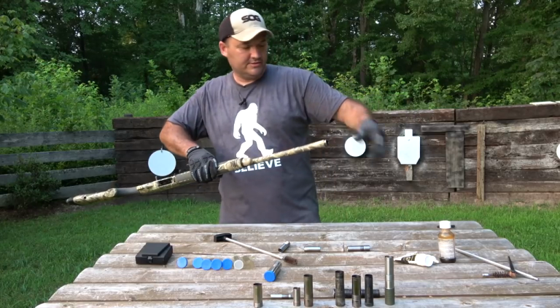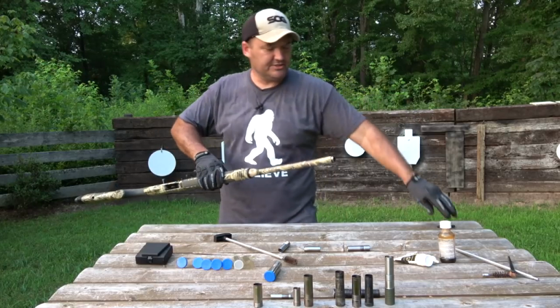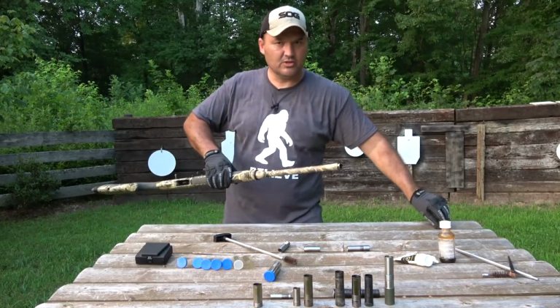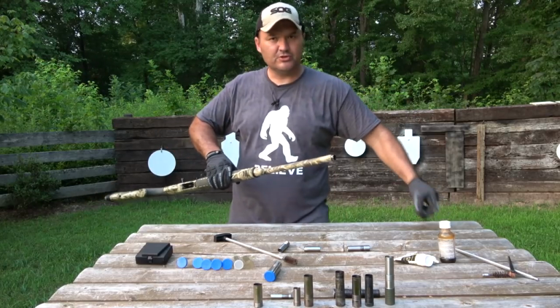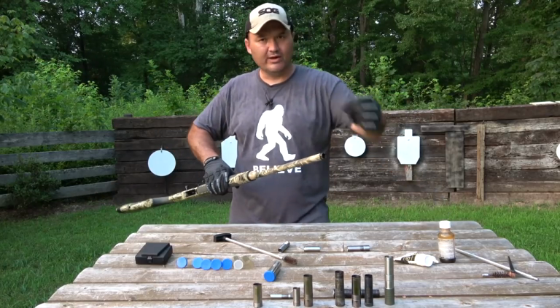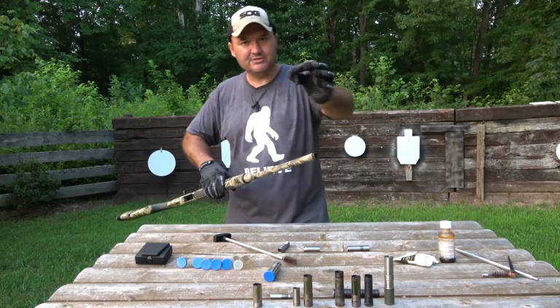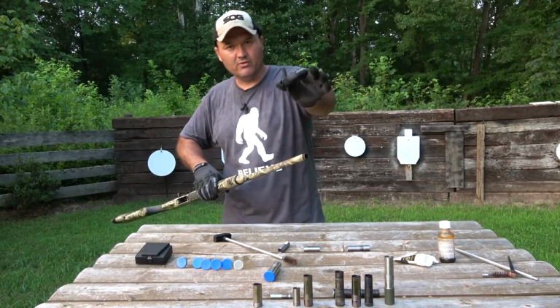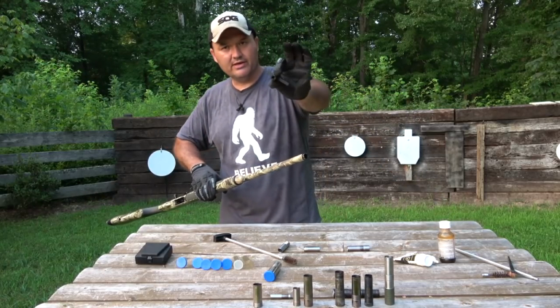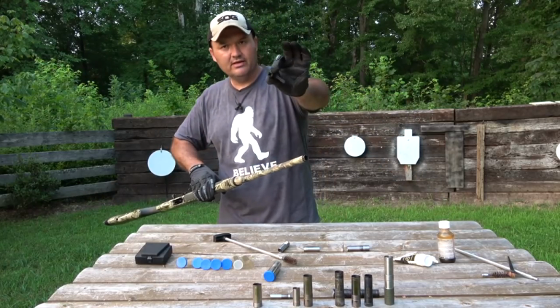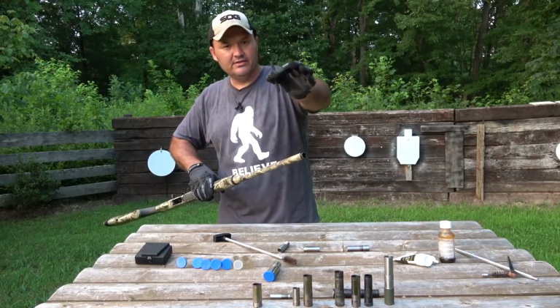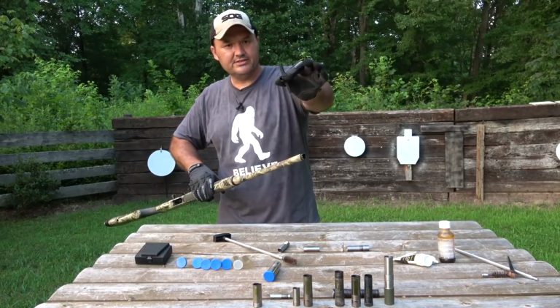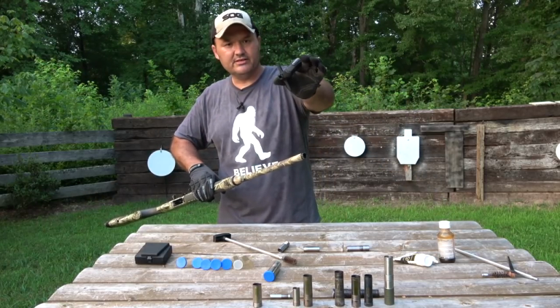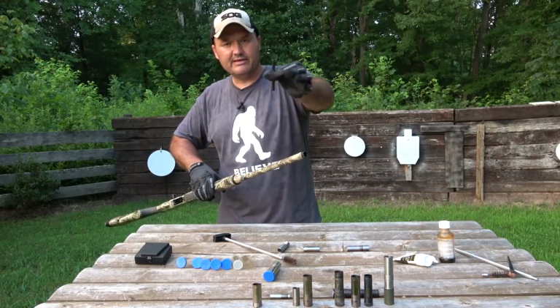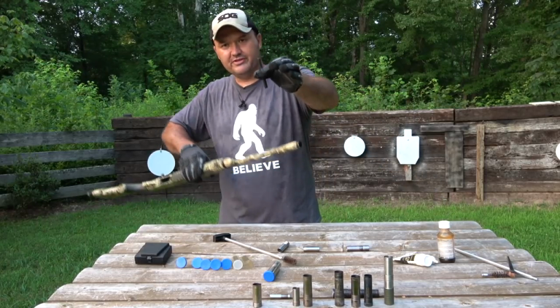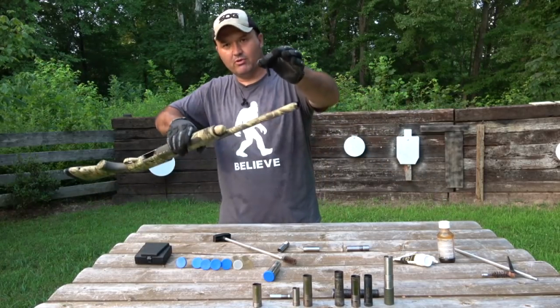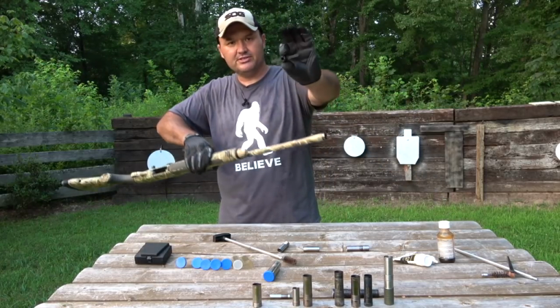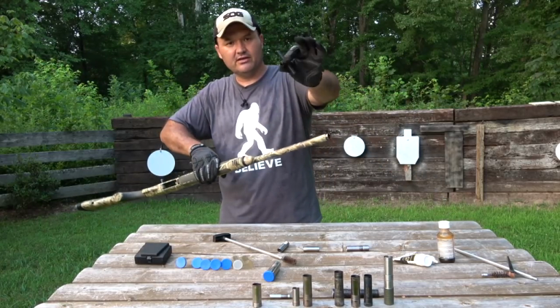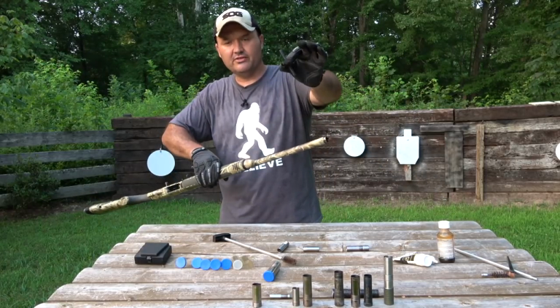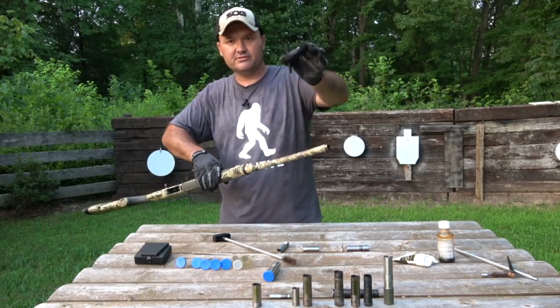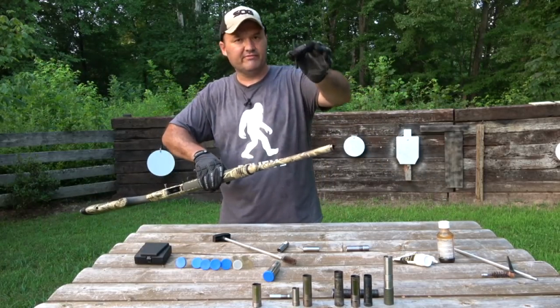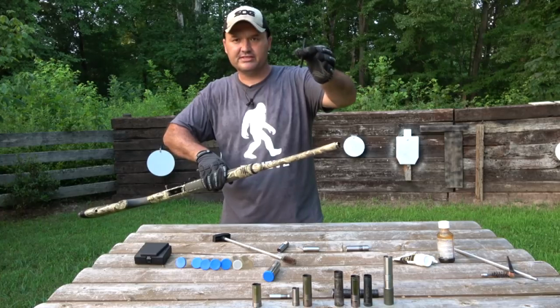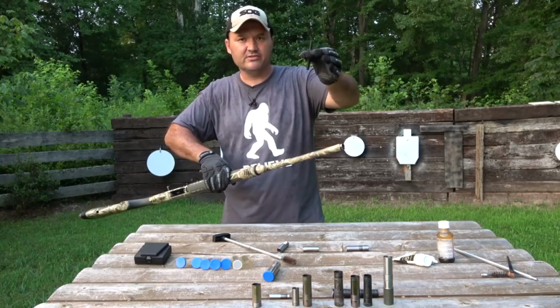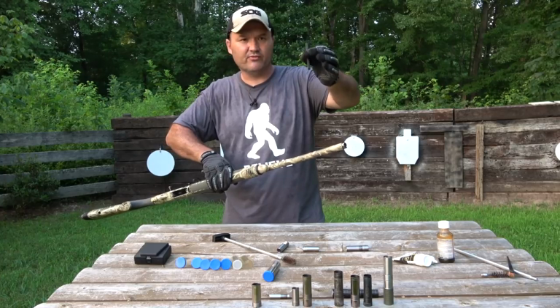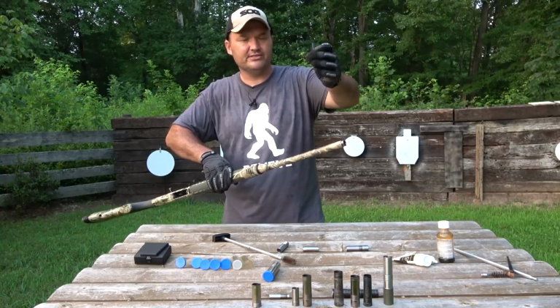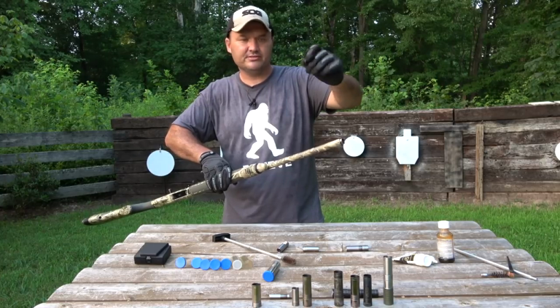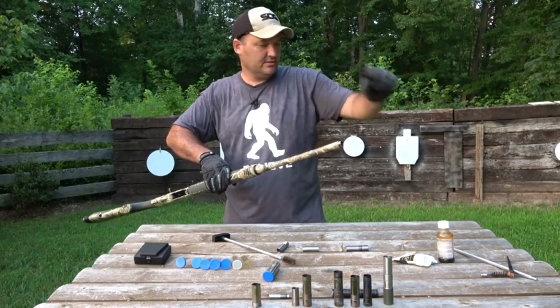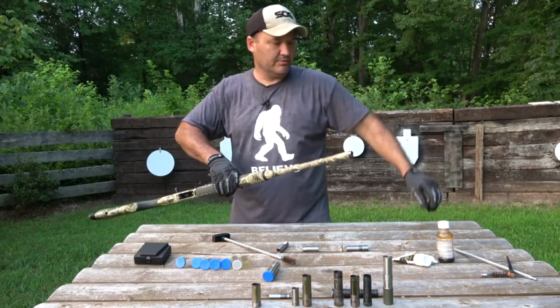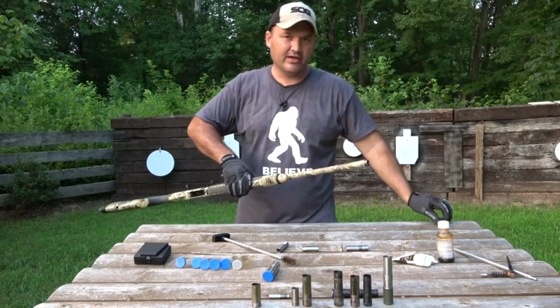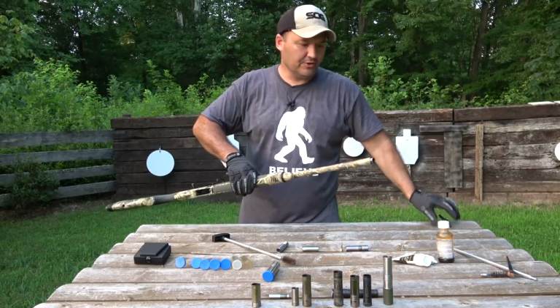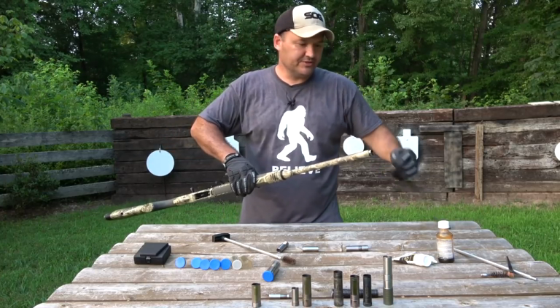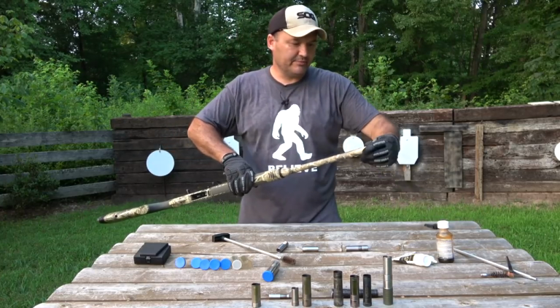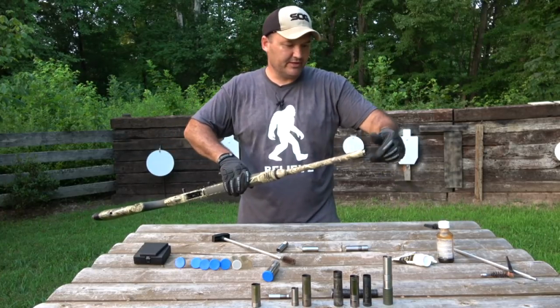This is a choke tube wrench, by the way. This came with this Beretta shotgun. There are different styles of wrenches, but they all do the same thing.